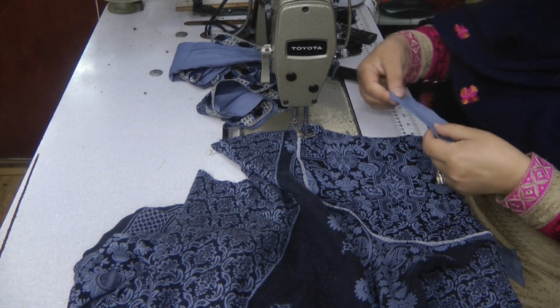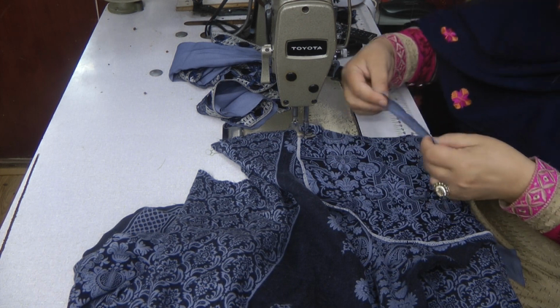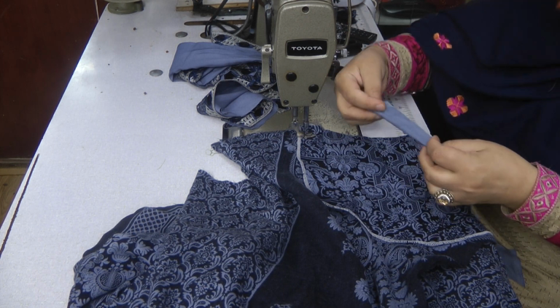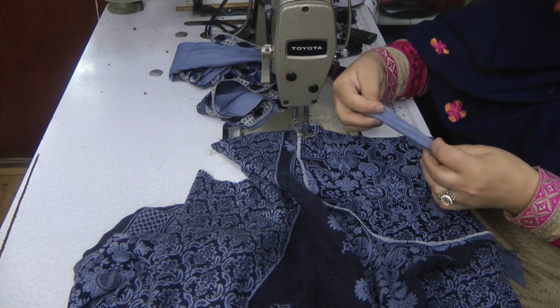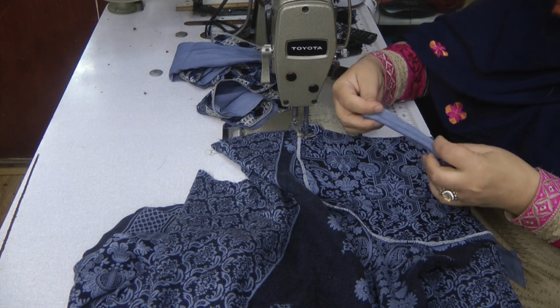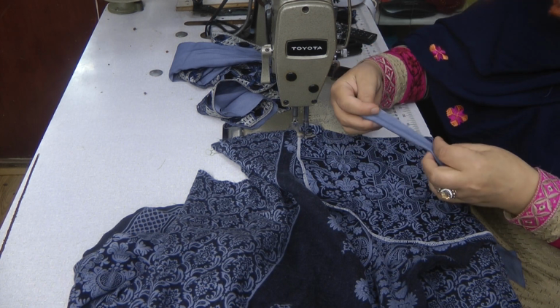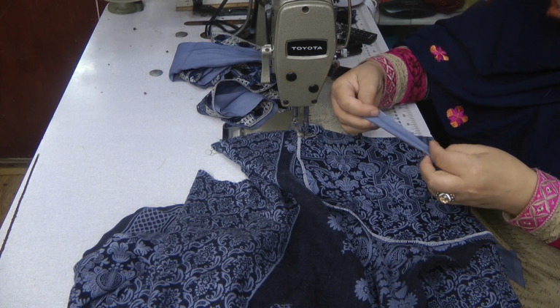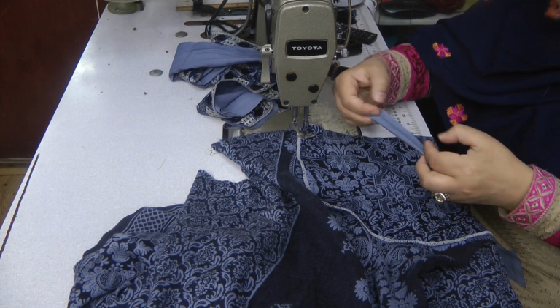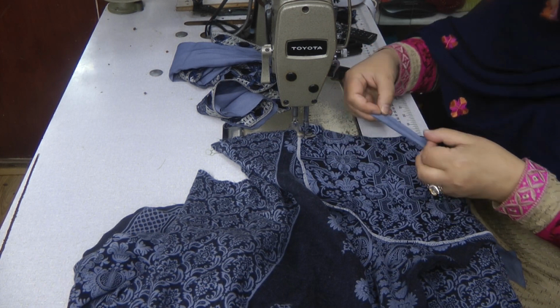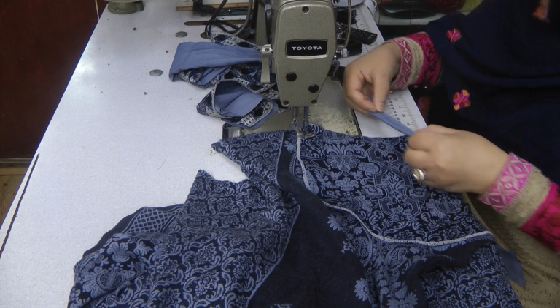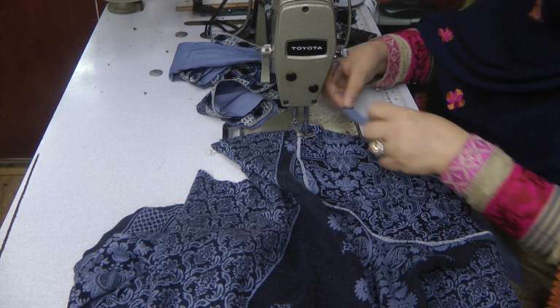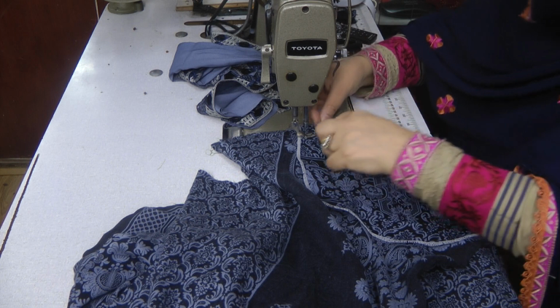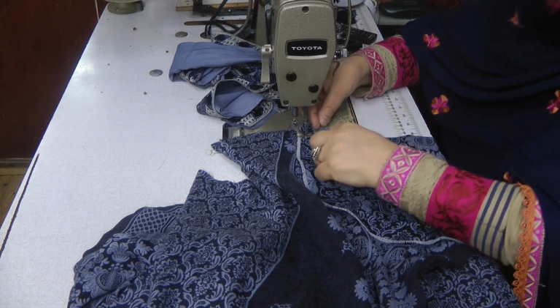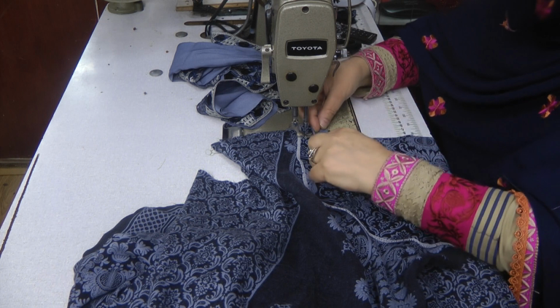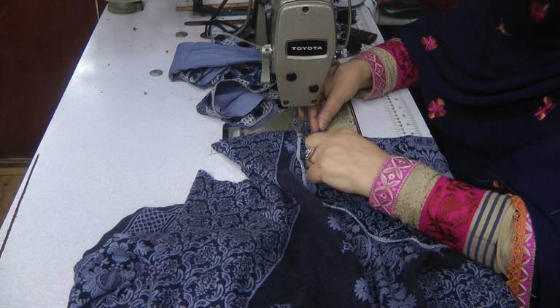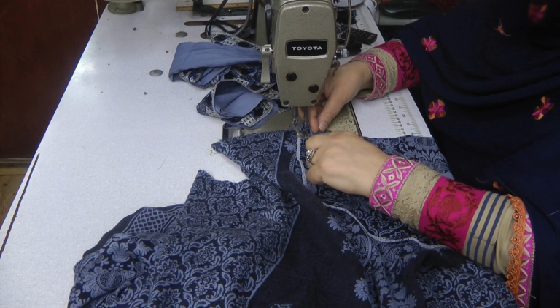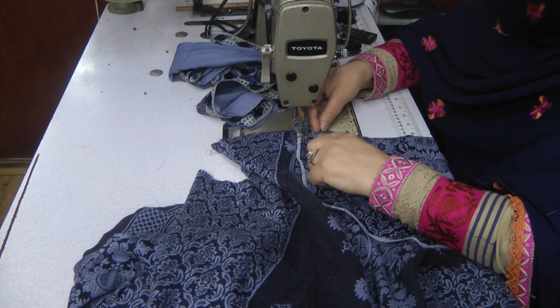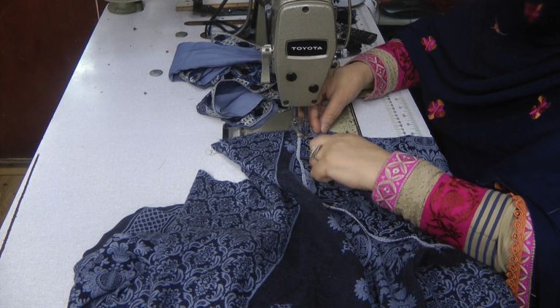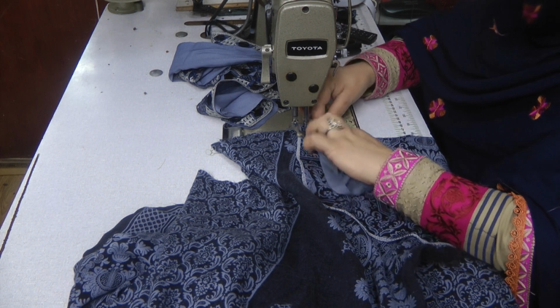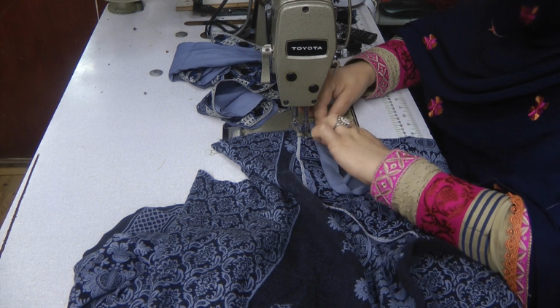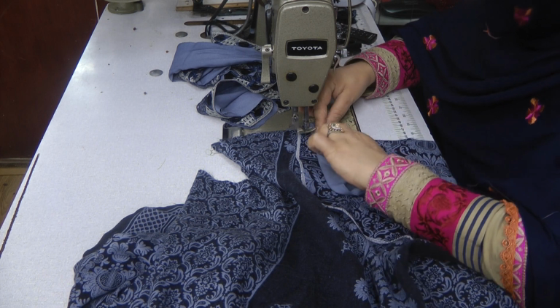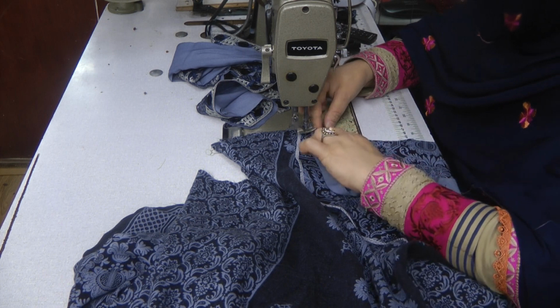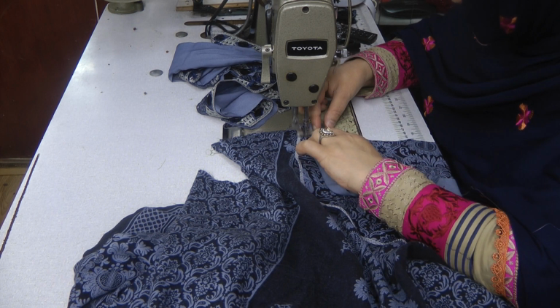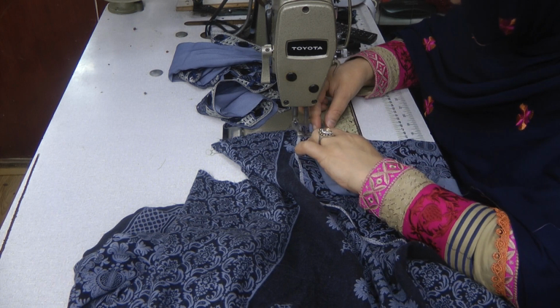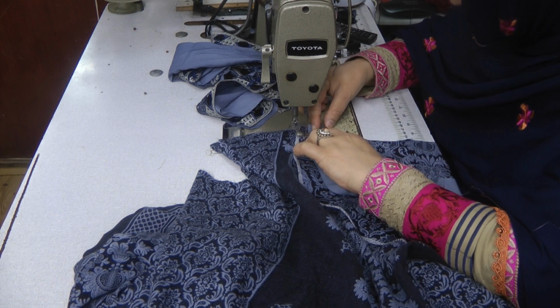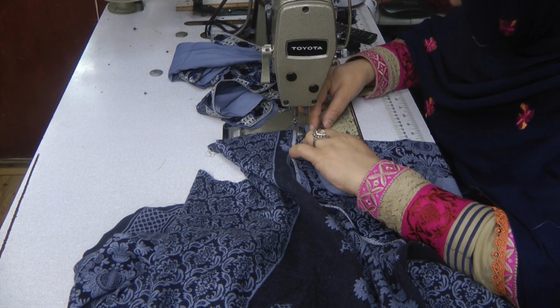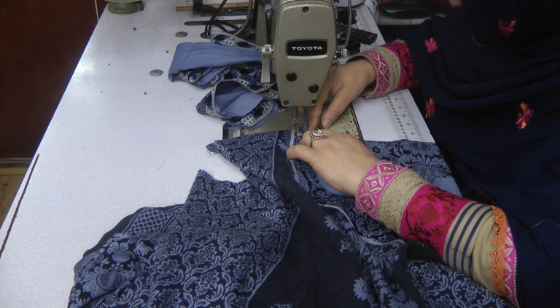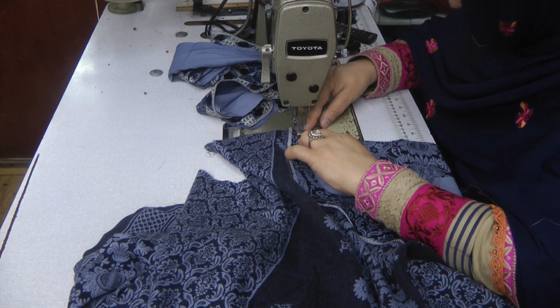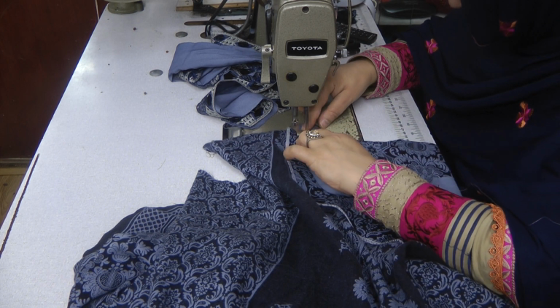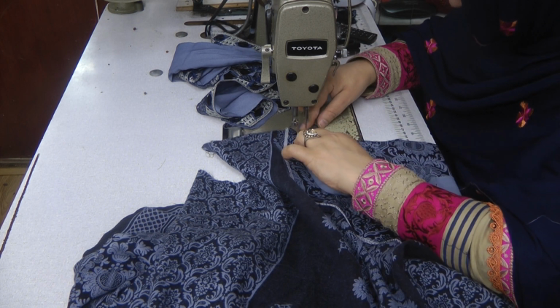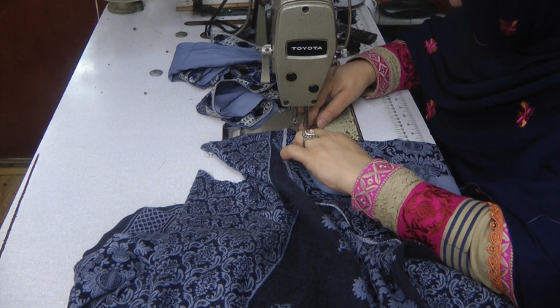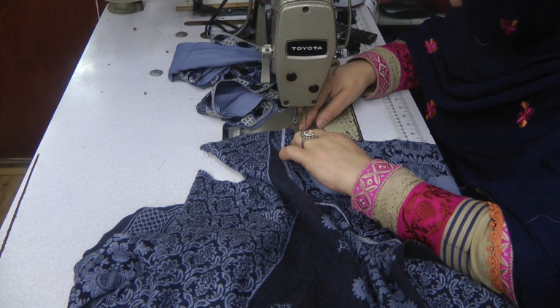So this is just a bias coat piece. I'm just going to attach this on the neckline.